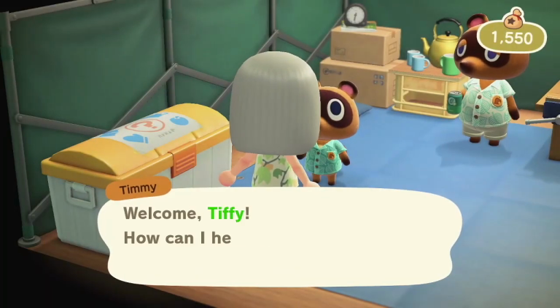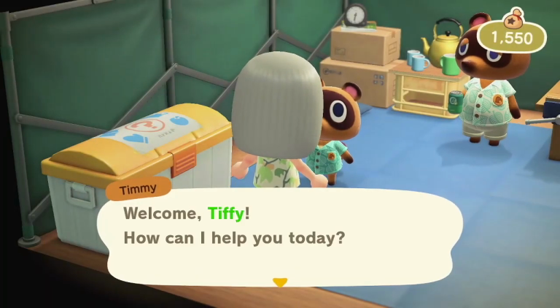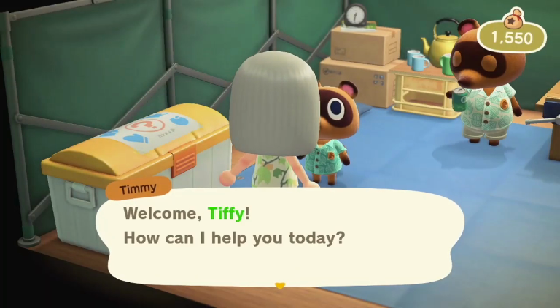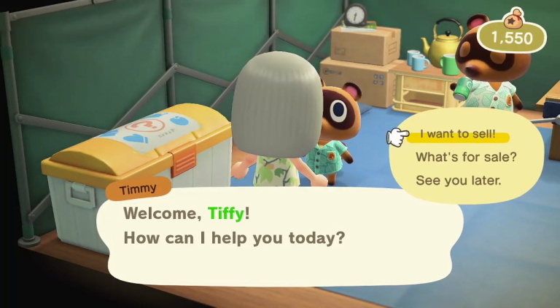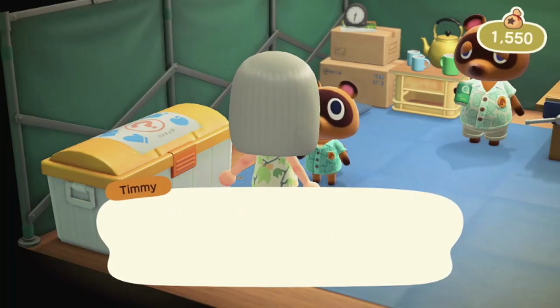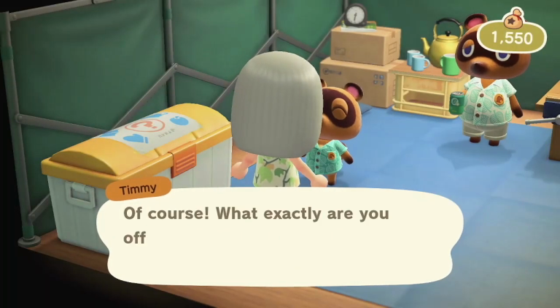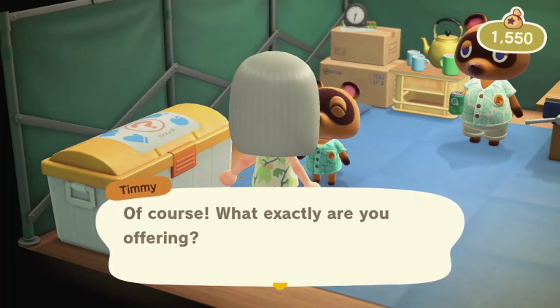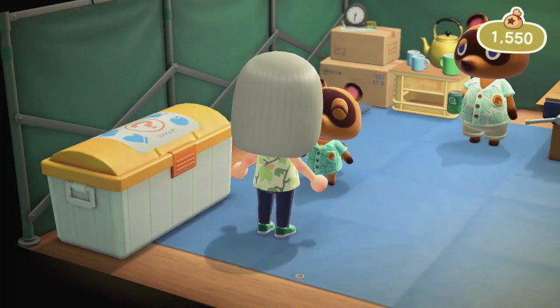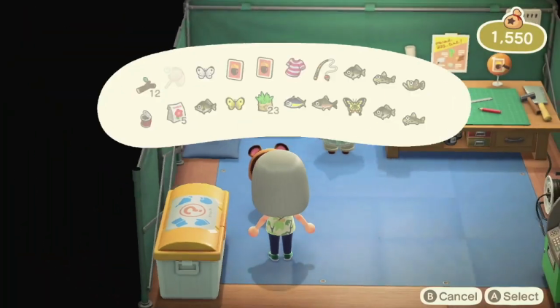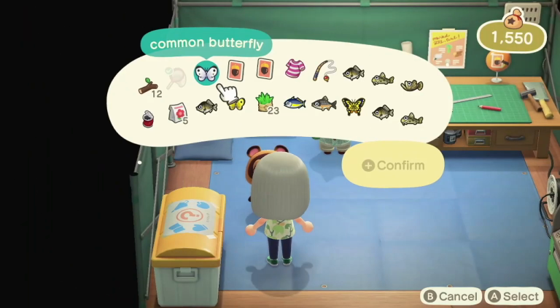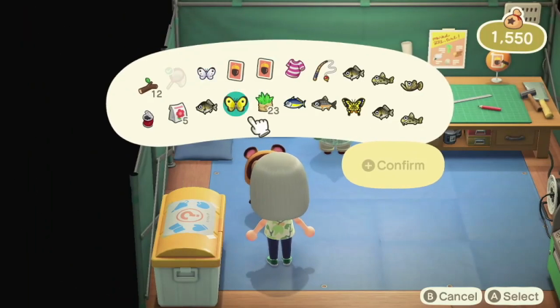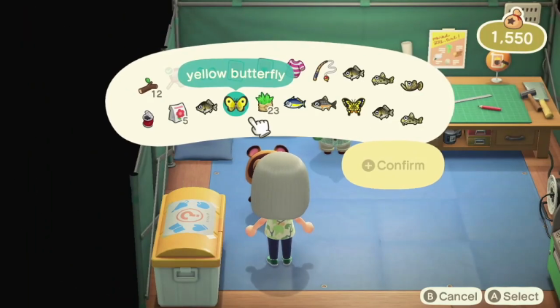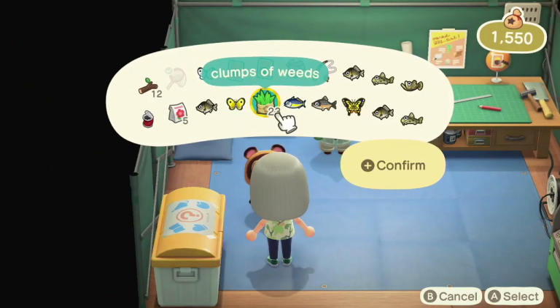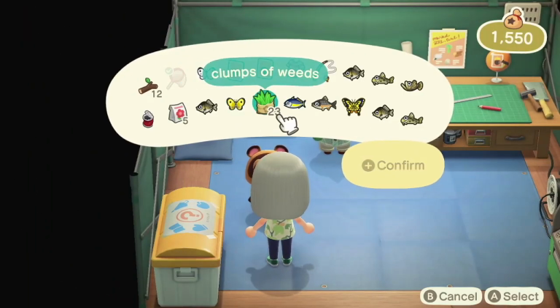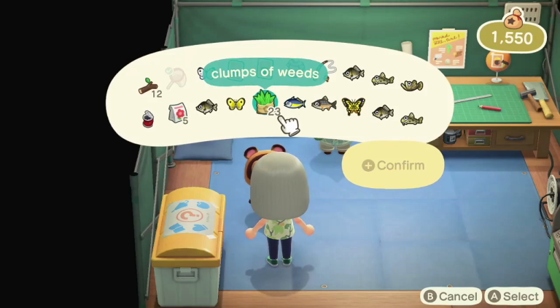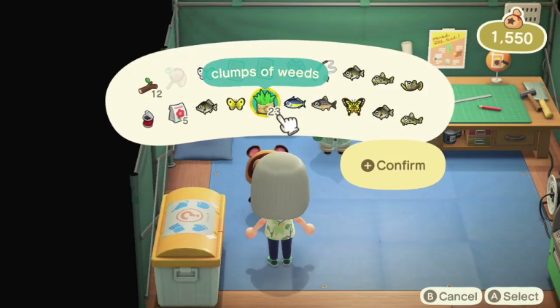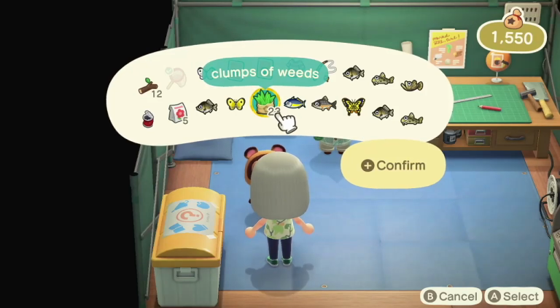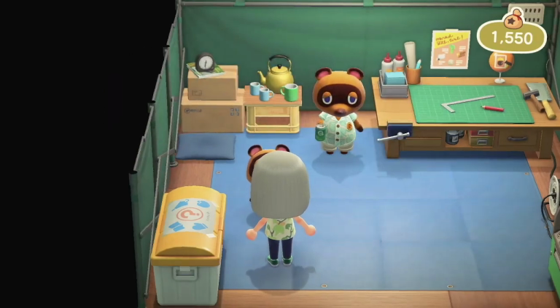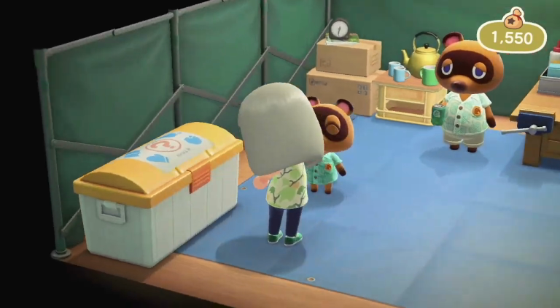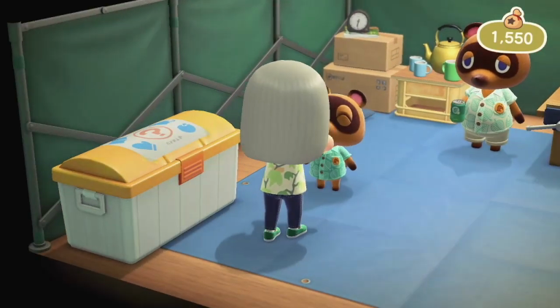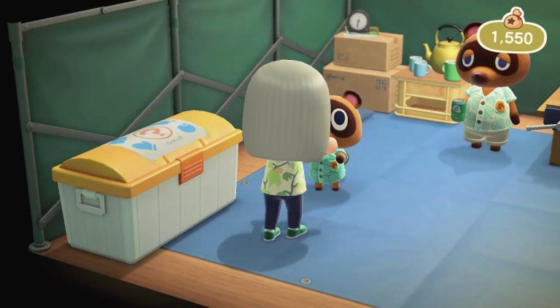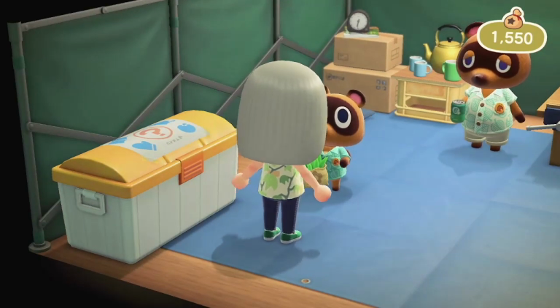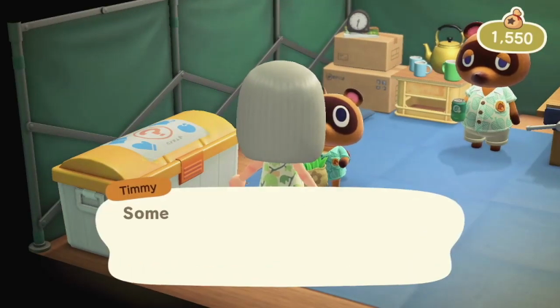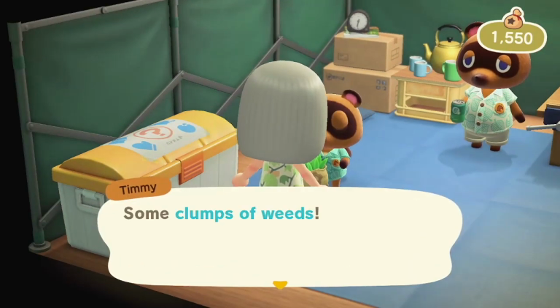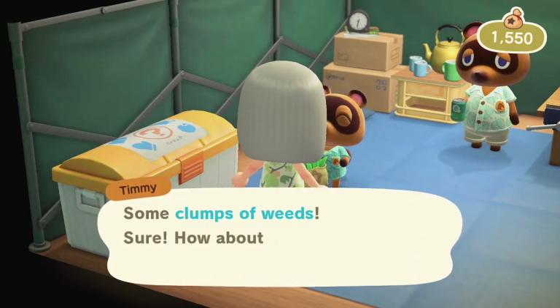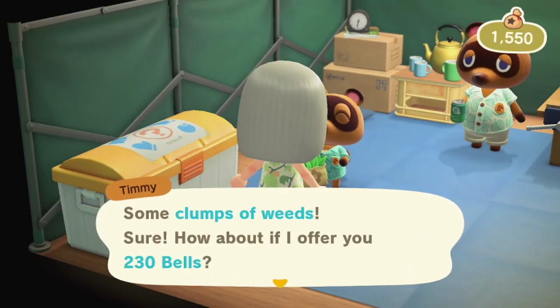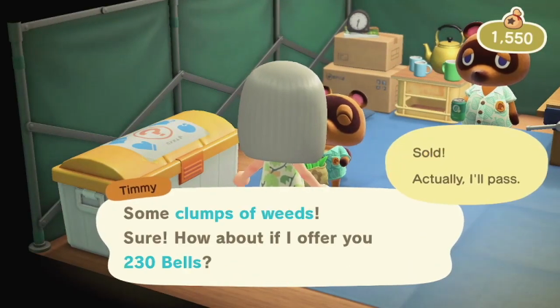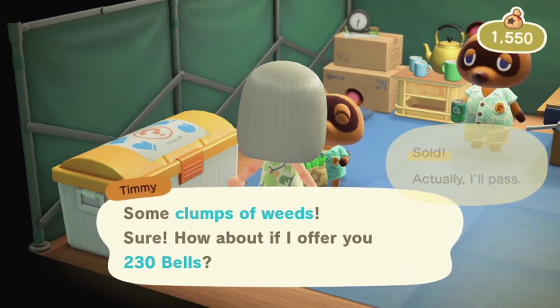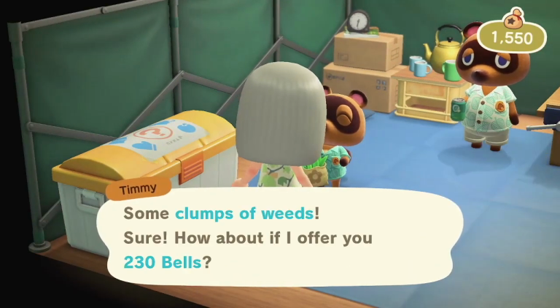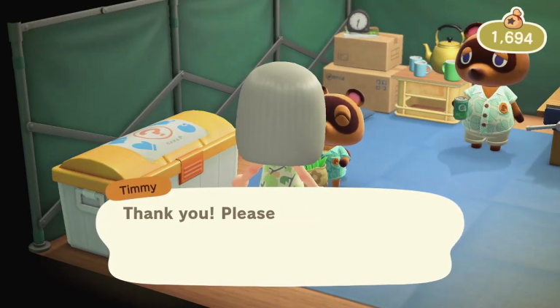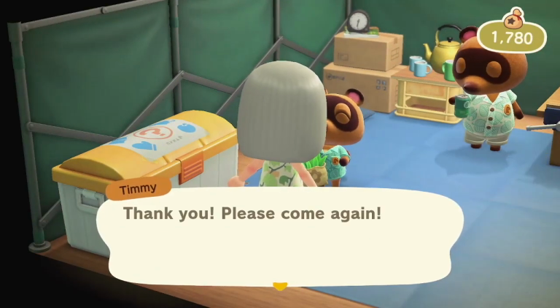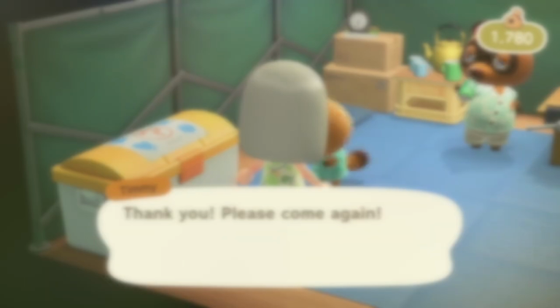Selling your first item will get you some miles. Talk to Timmy in residential services to sell your items for bells.